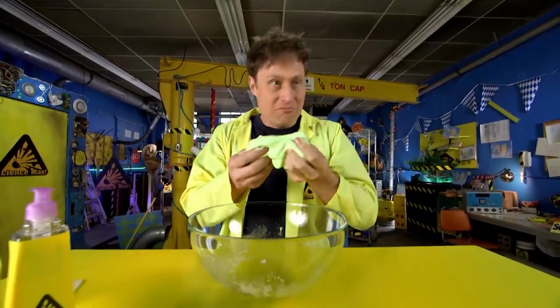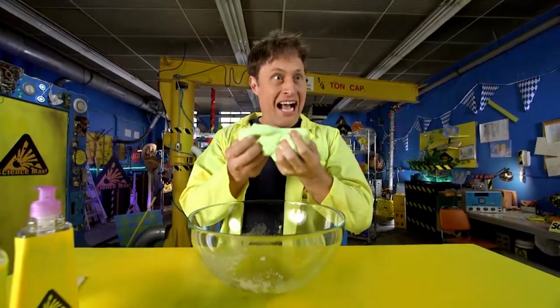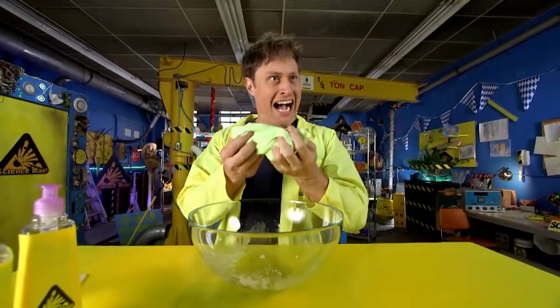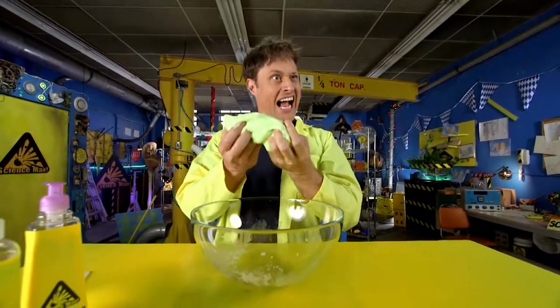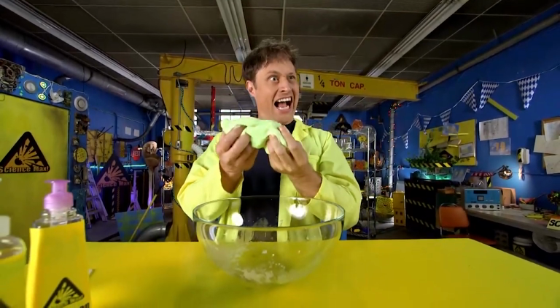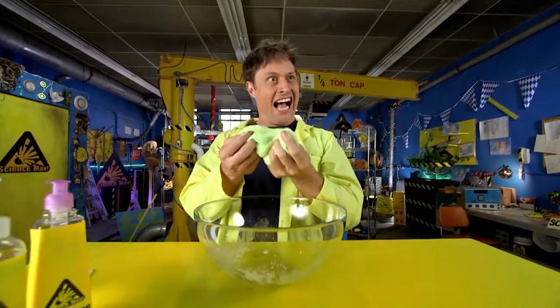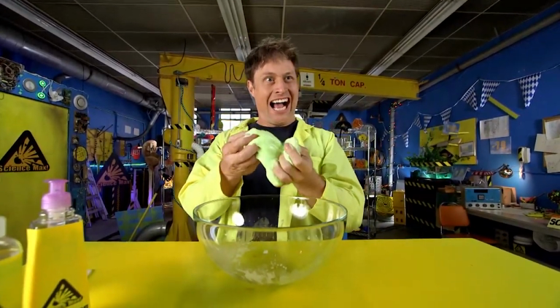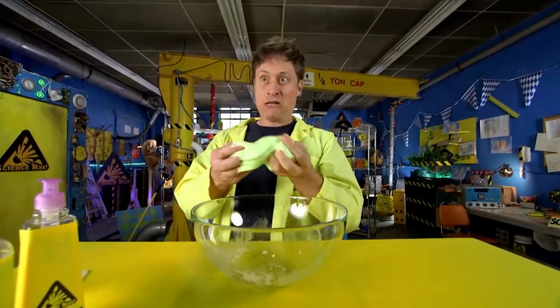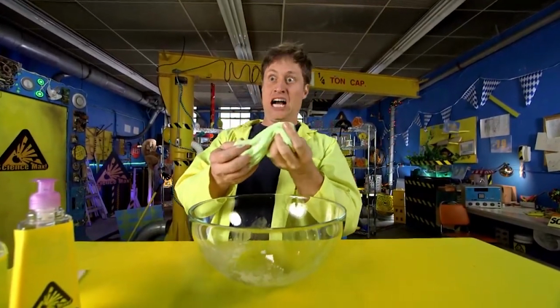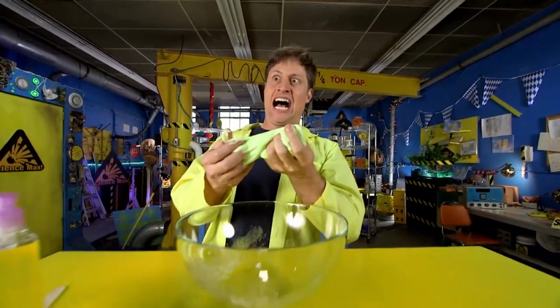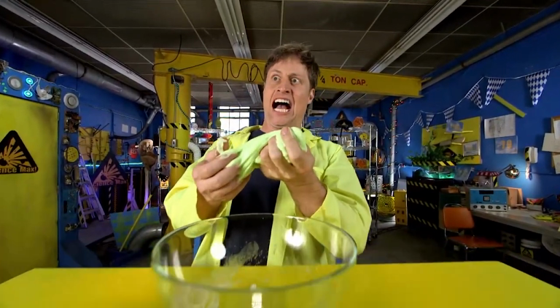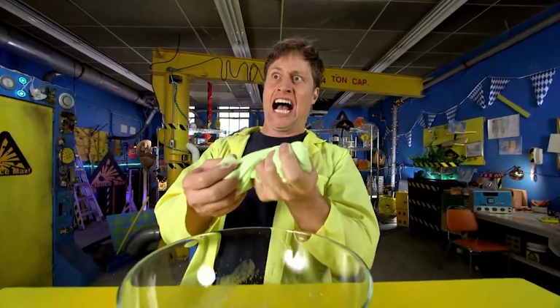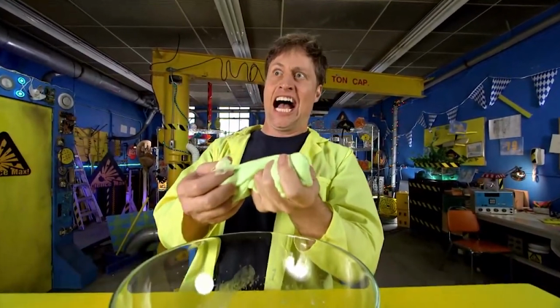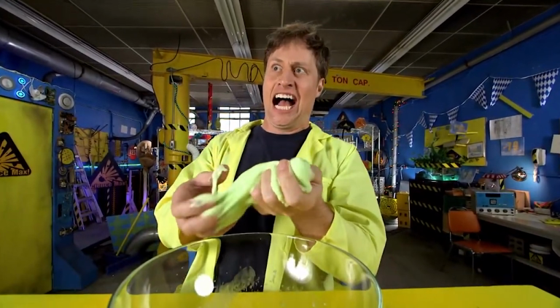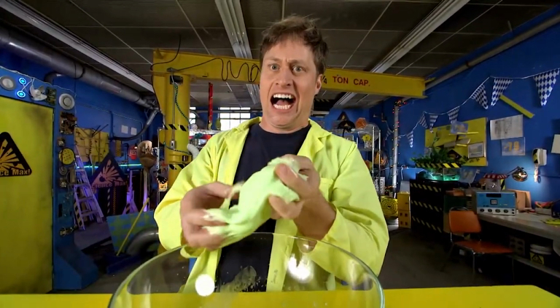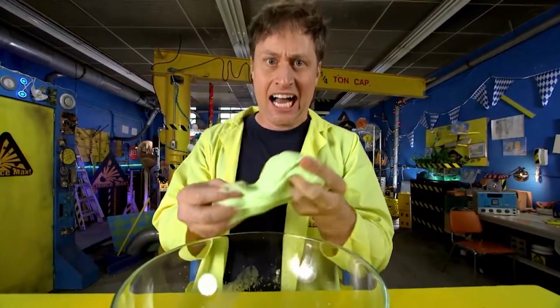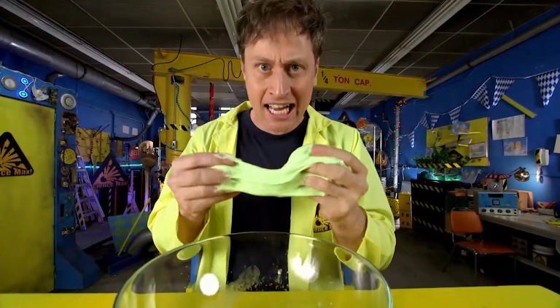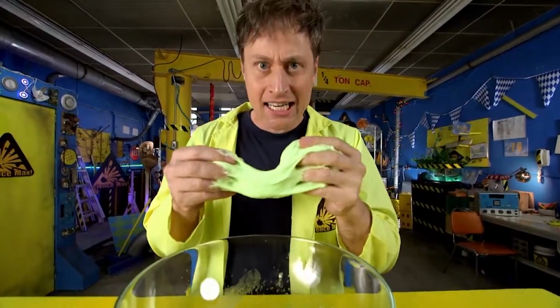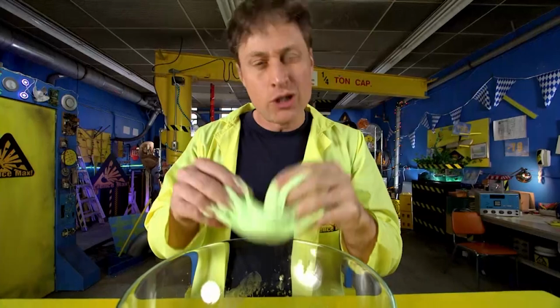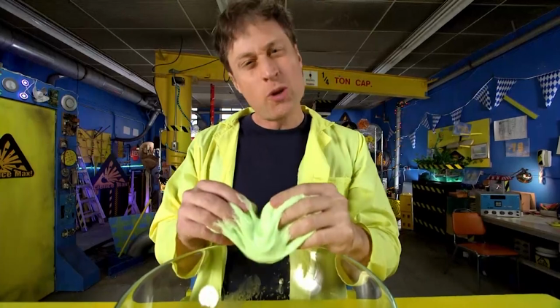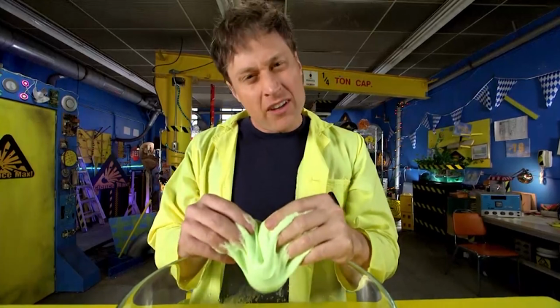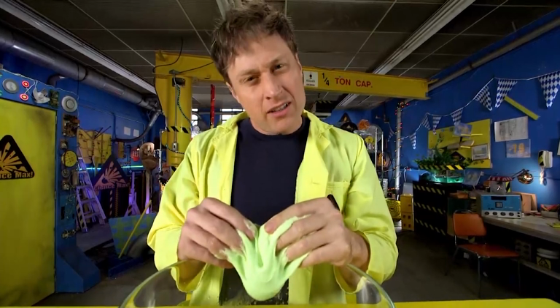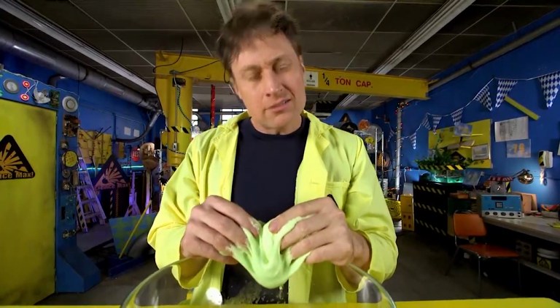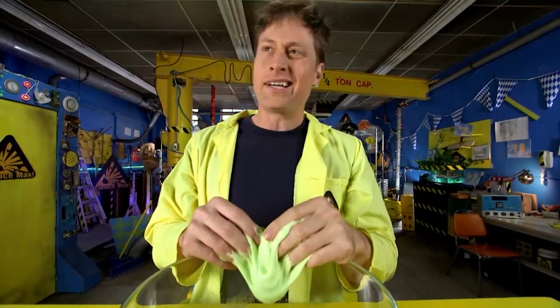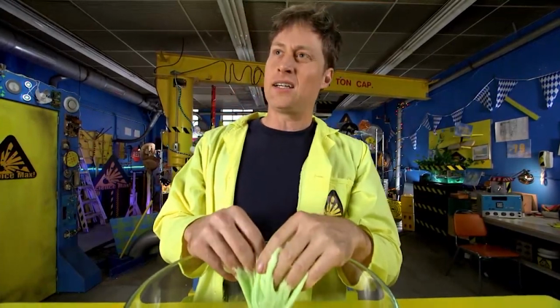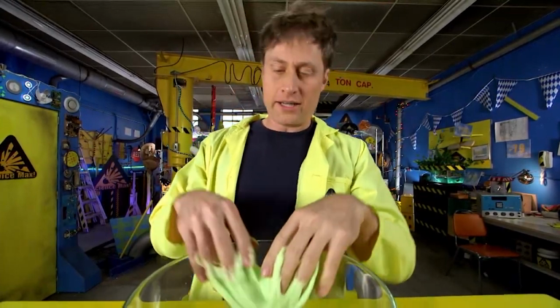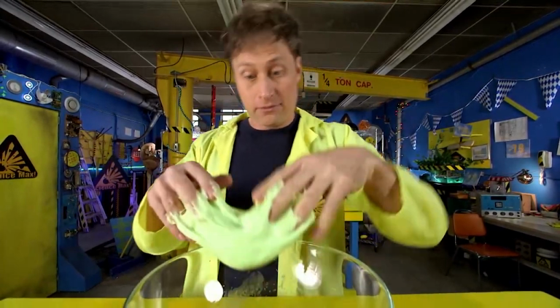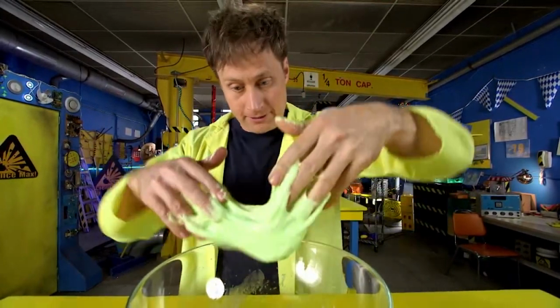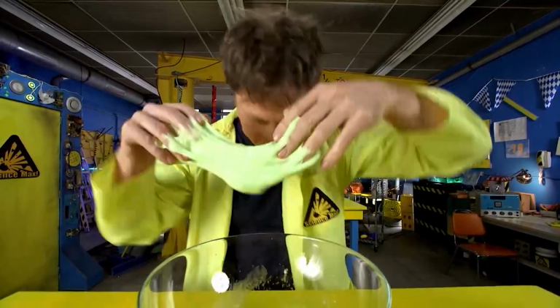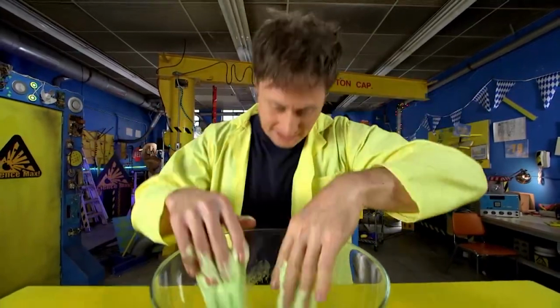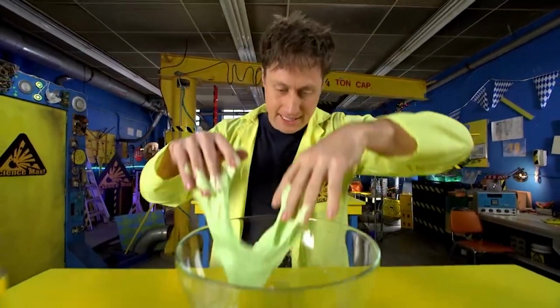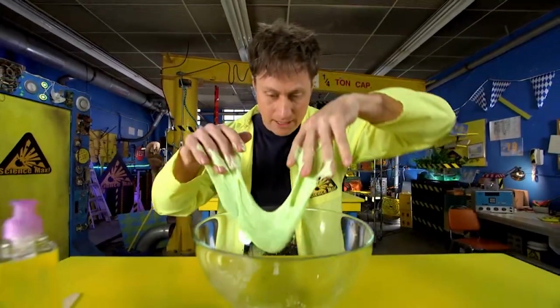Mwa-ha-ha! Mwa-ha-ha-ha-ha! Too super villain? Yeah. Okay. Well, anyway.